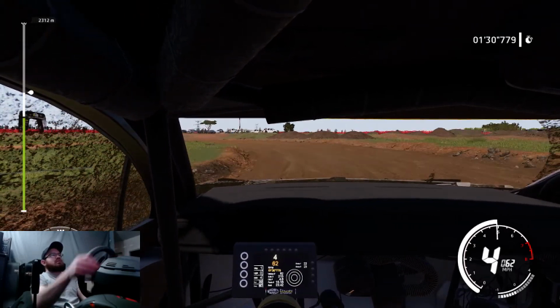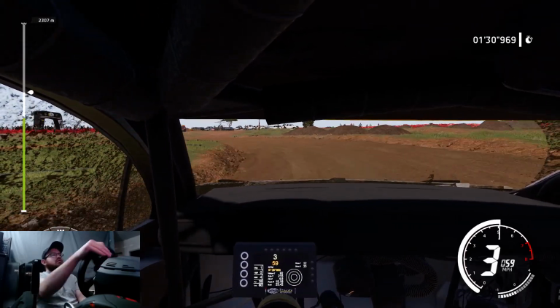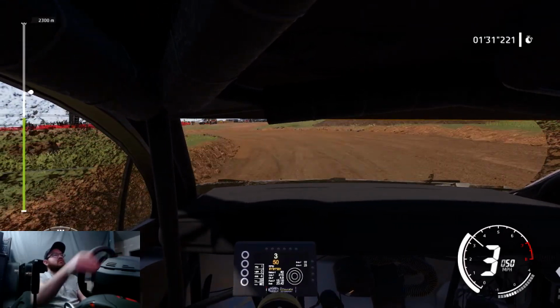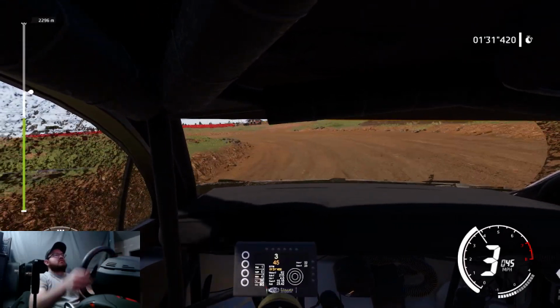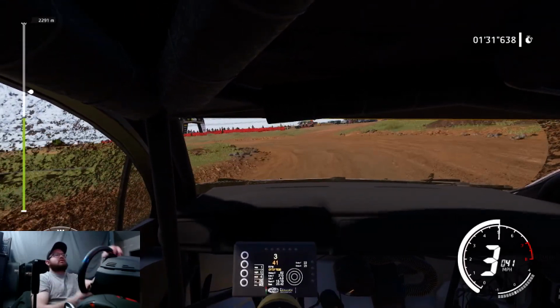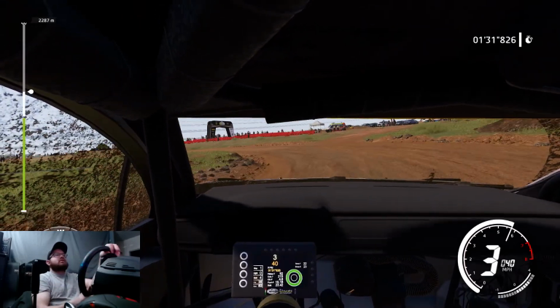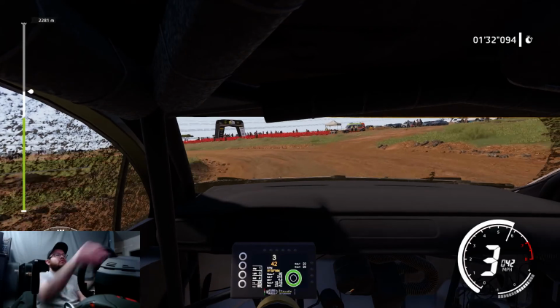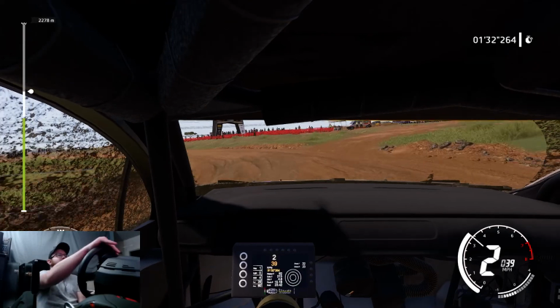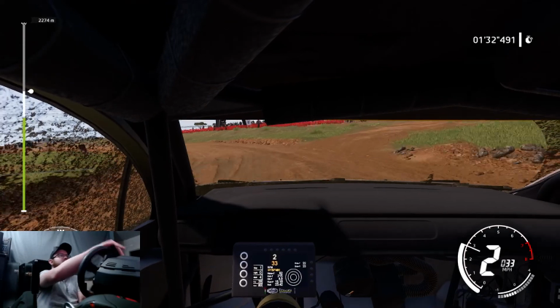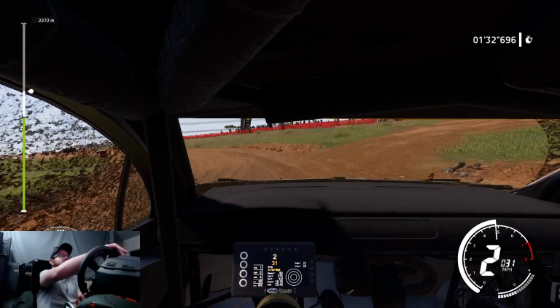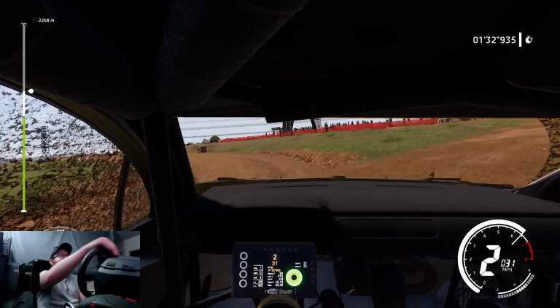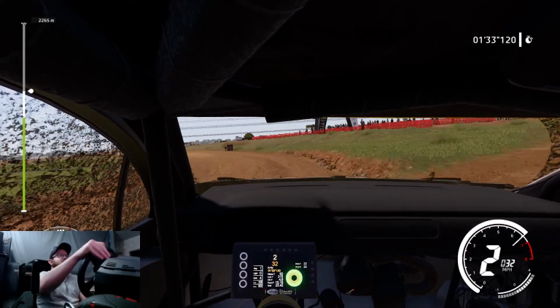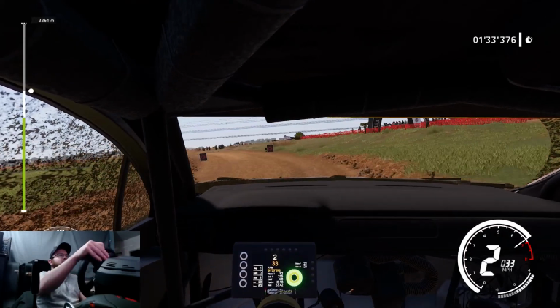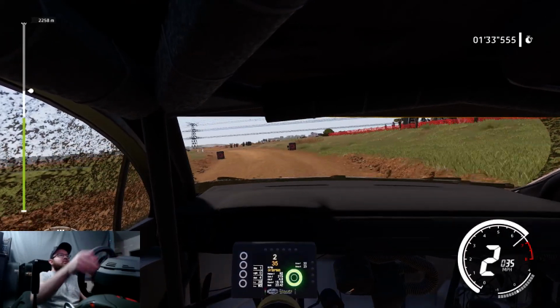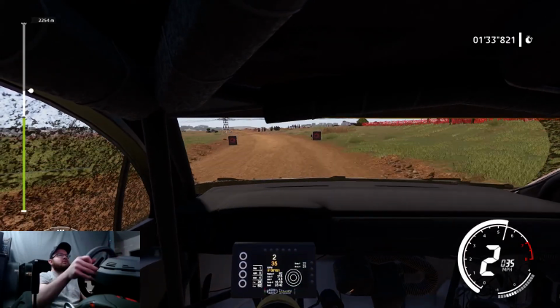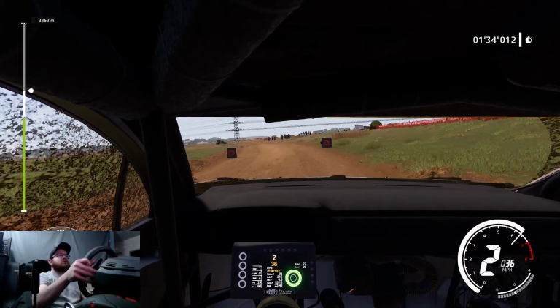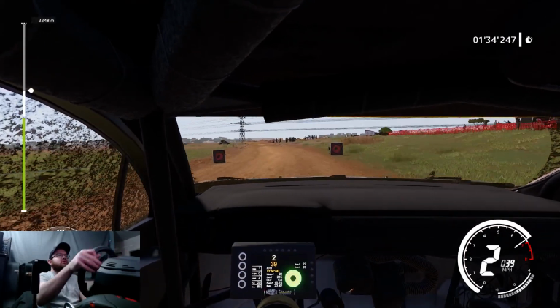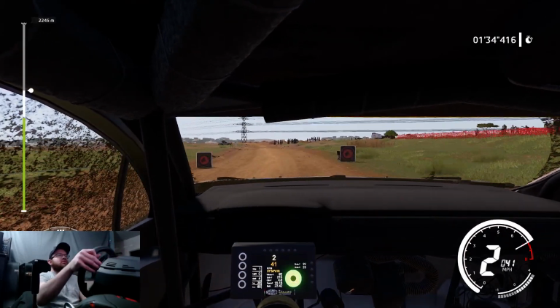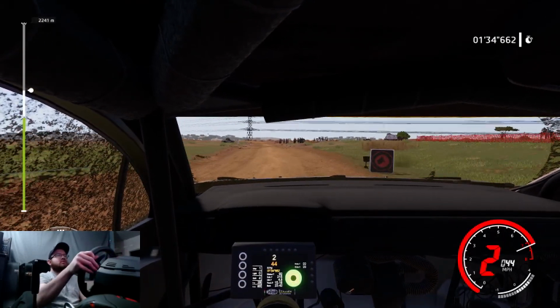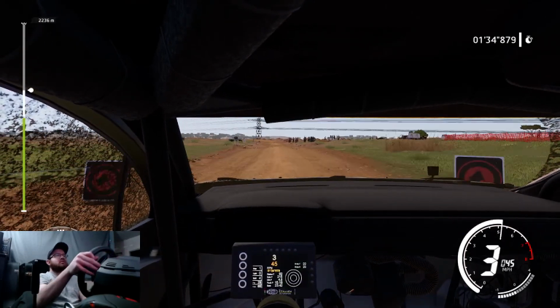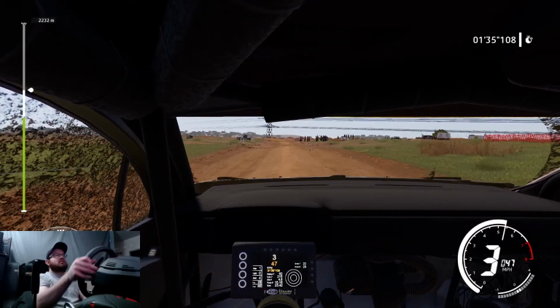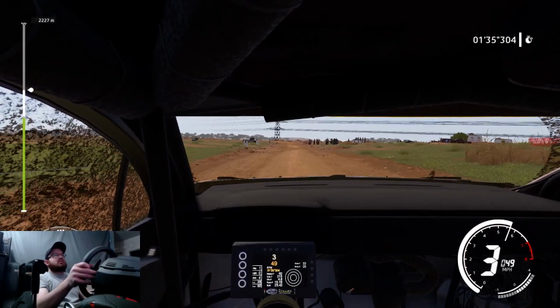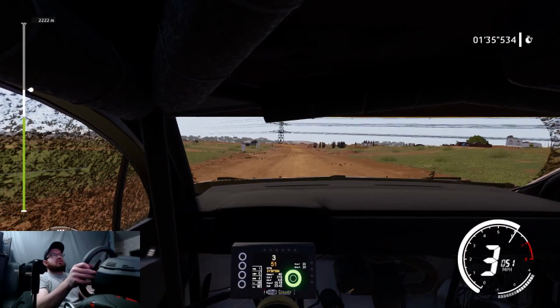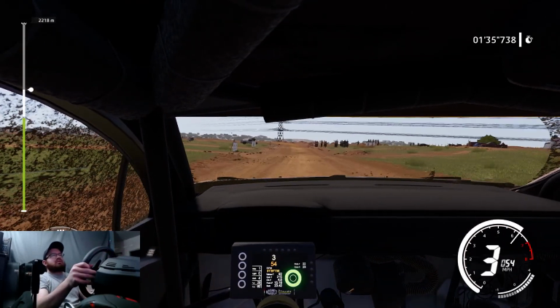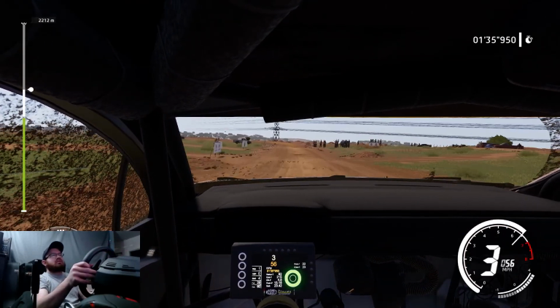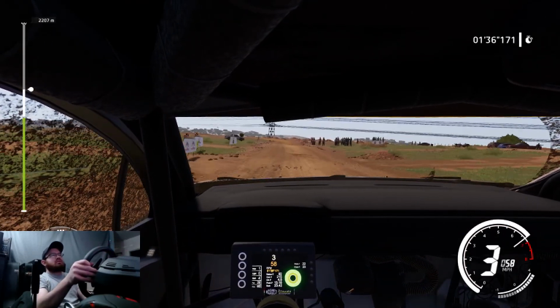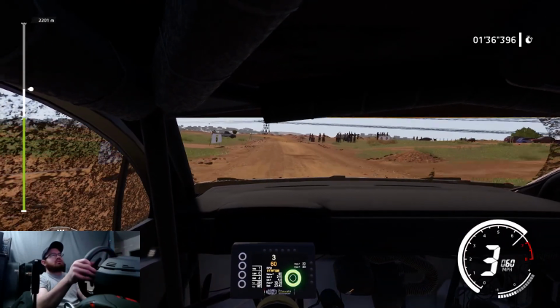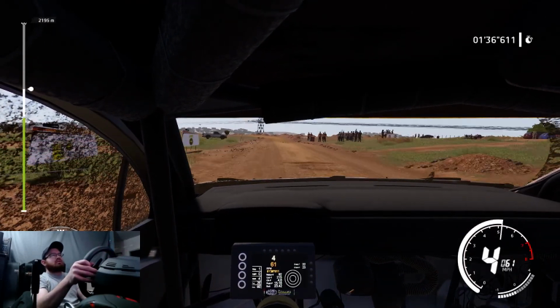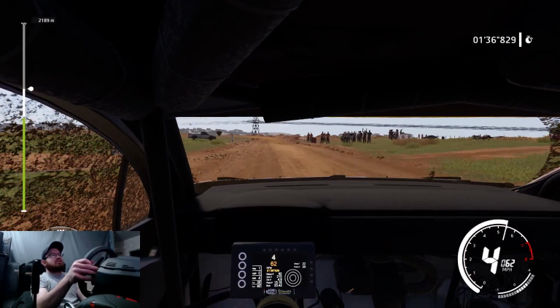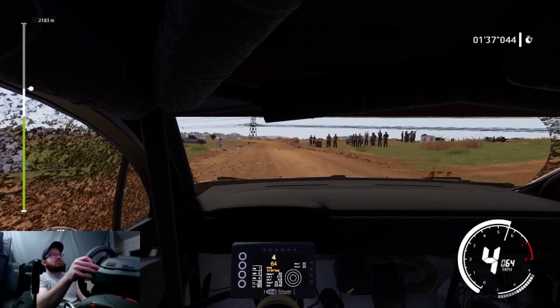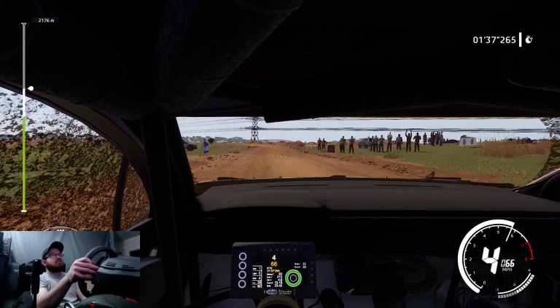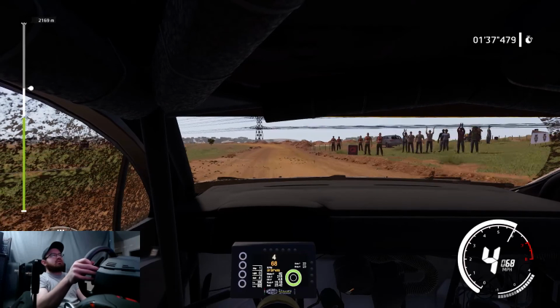And right 5, into left 3, don't cut. Caution, hairpin, left, 80.